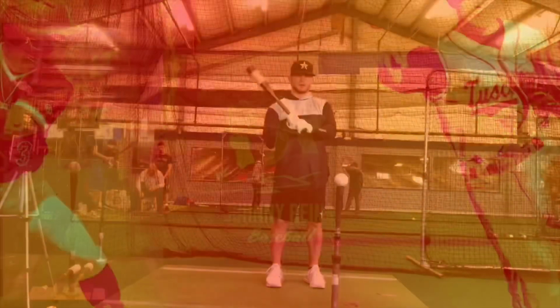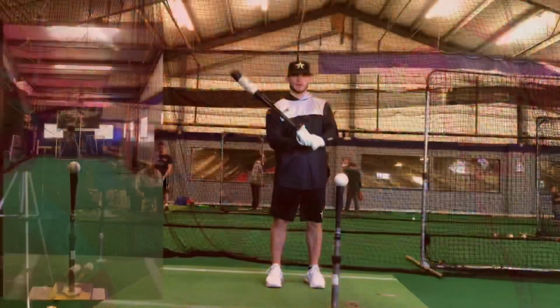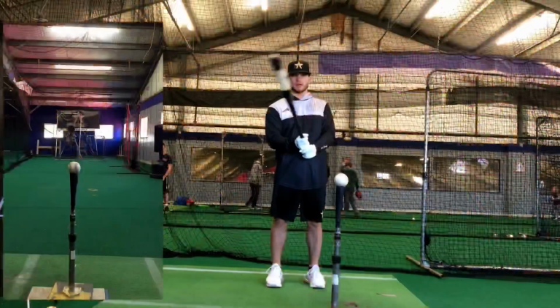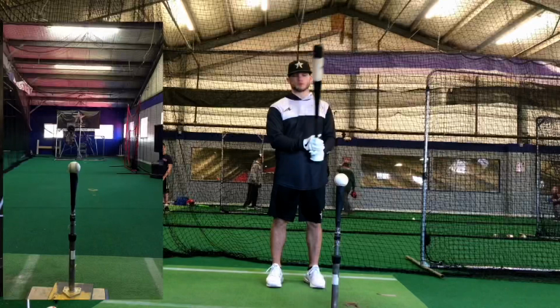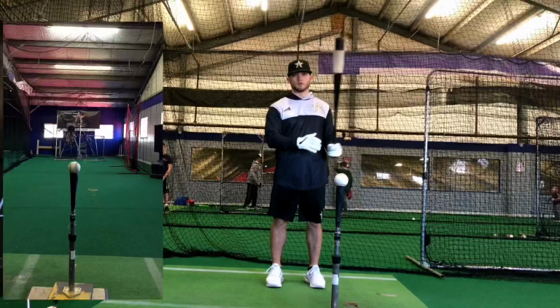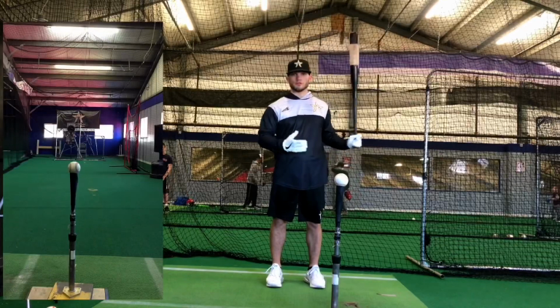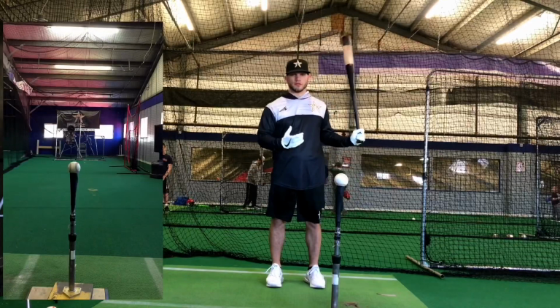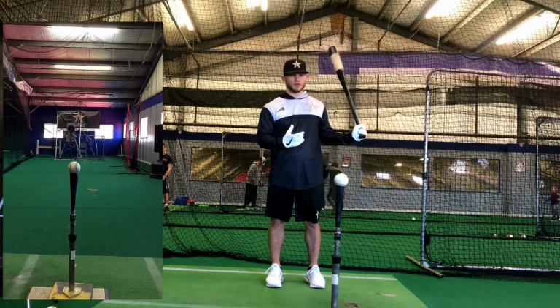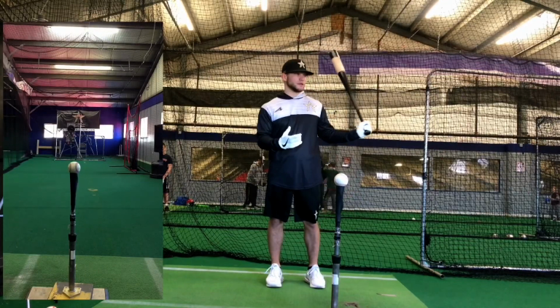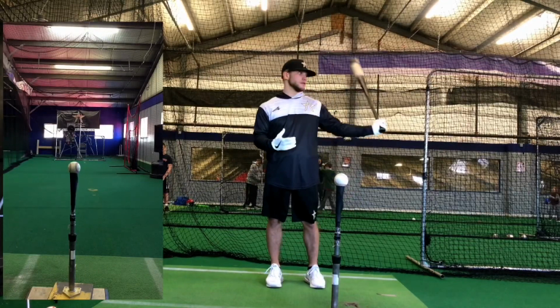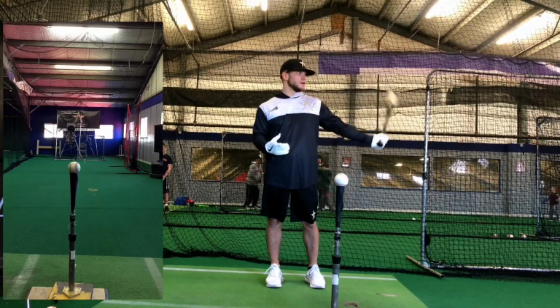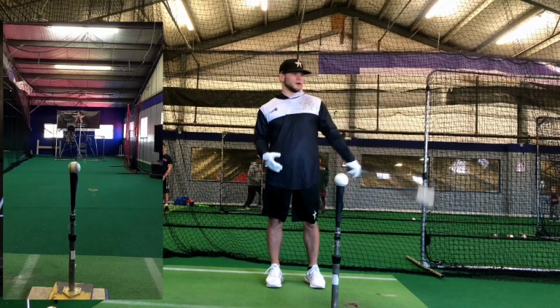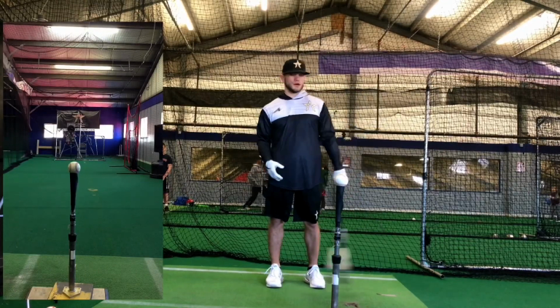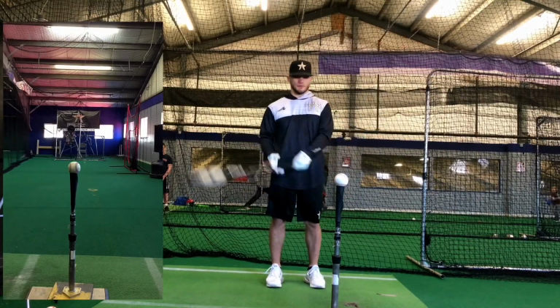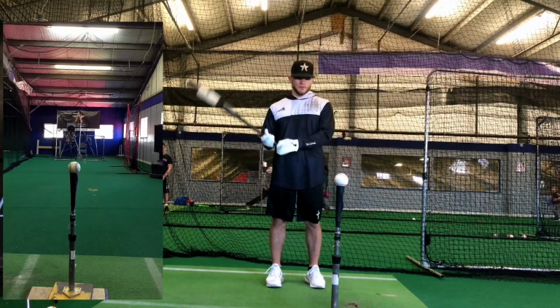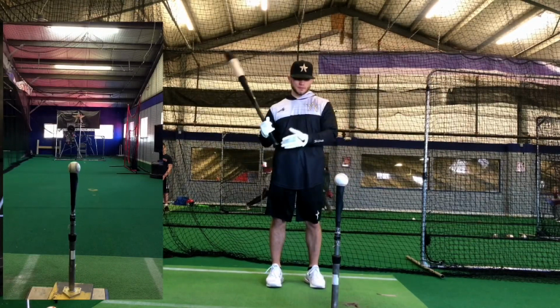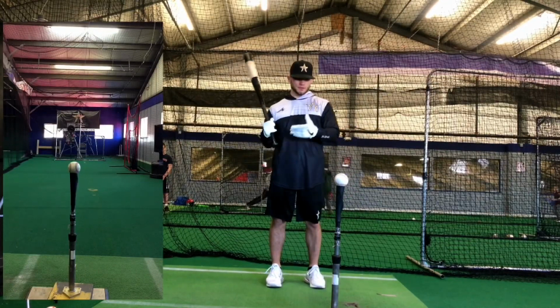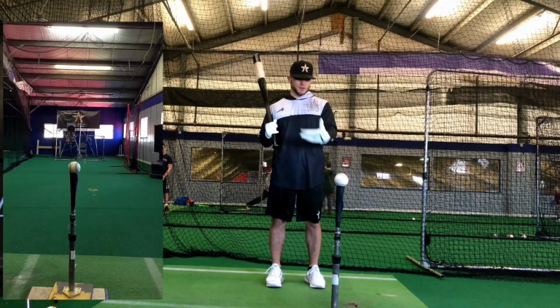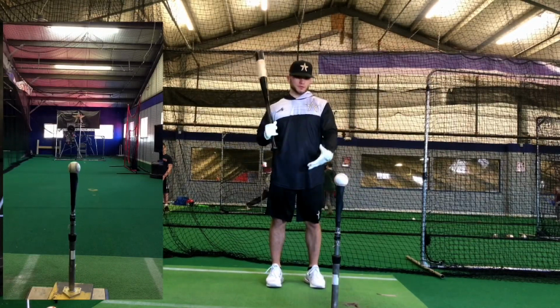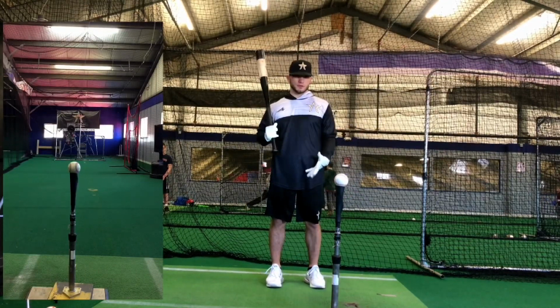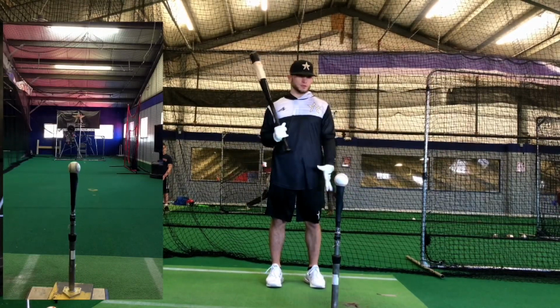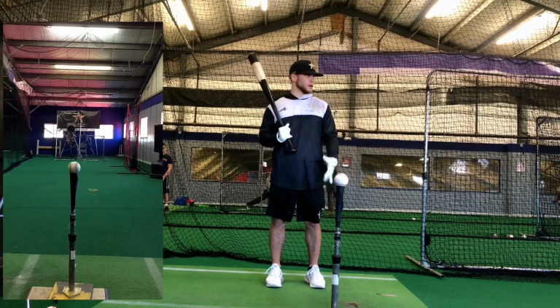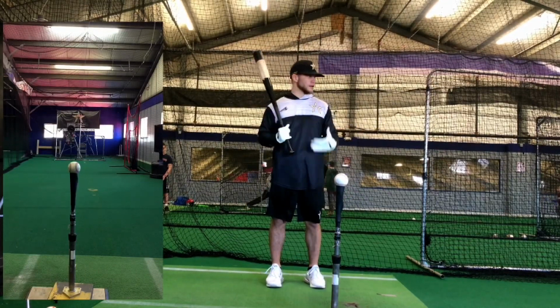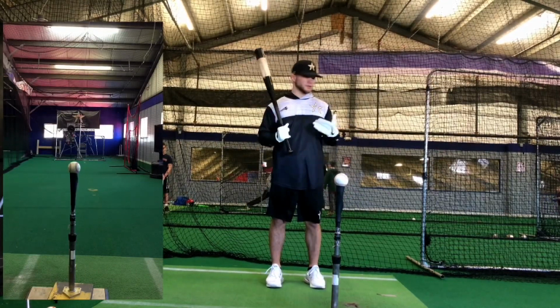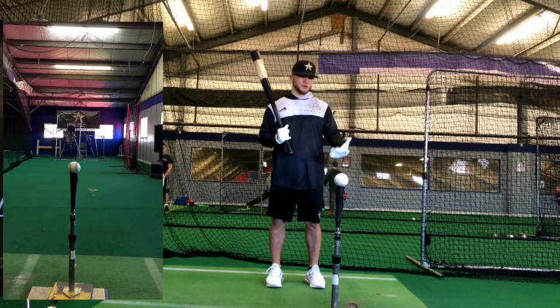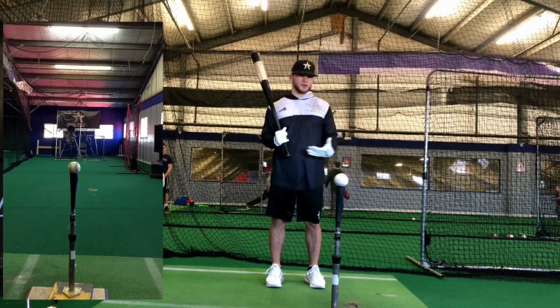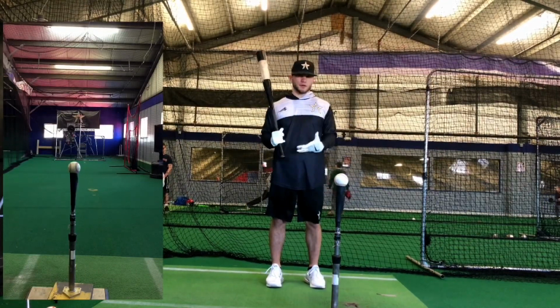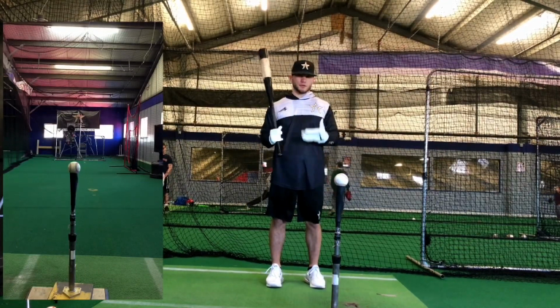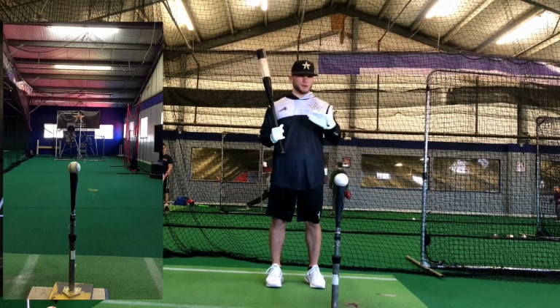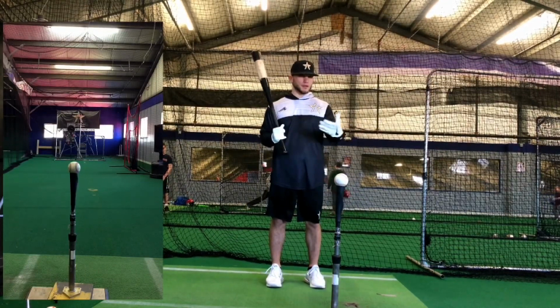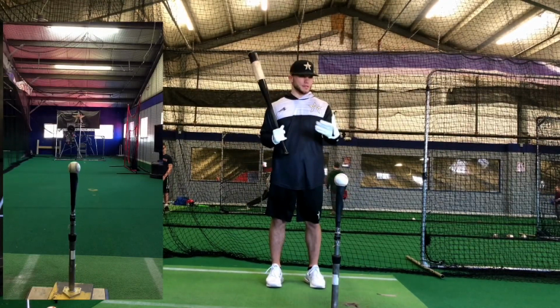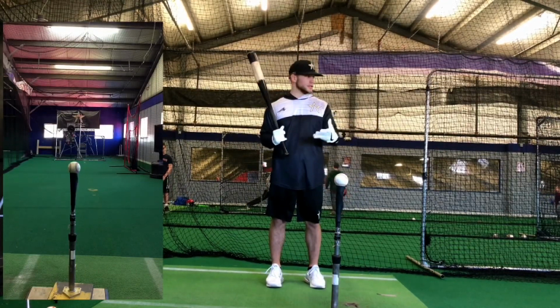Hey guys, what's going on? Johnny Rani here. This is going to be a drill talking about how to start your day off preparing to hit.